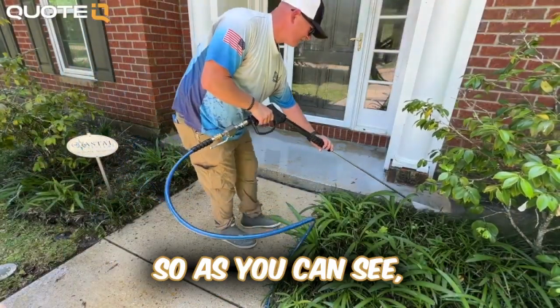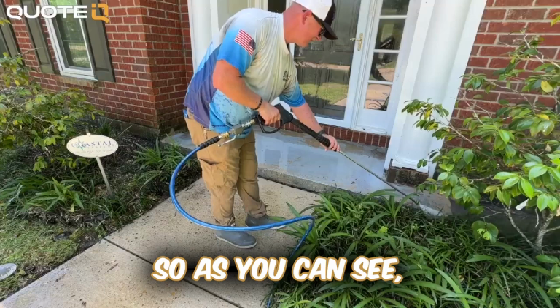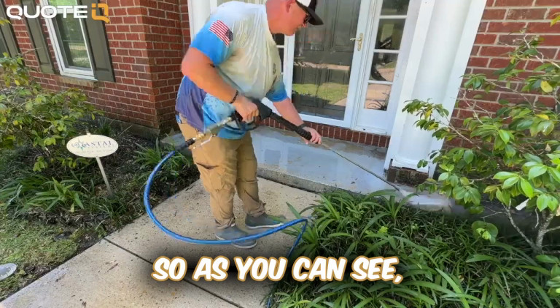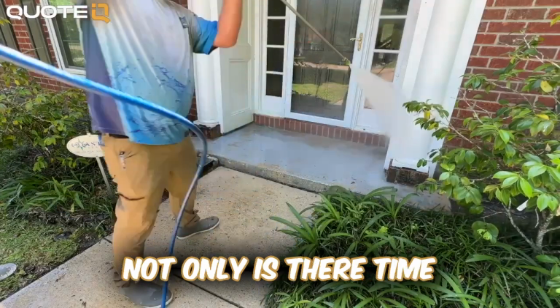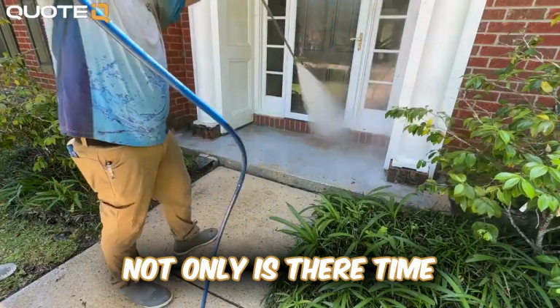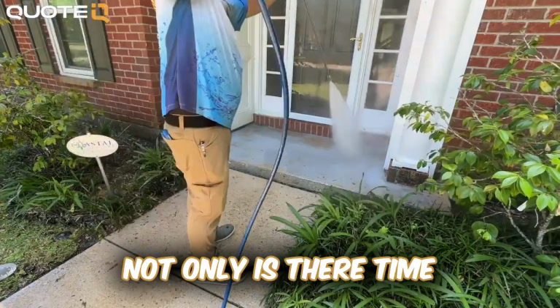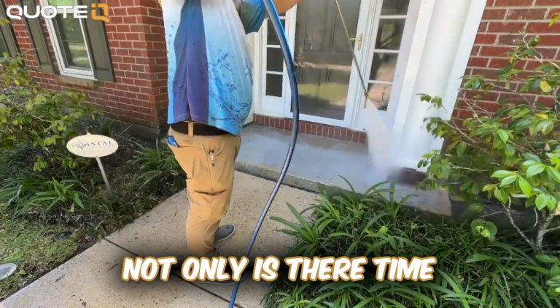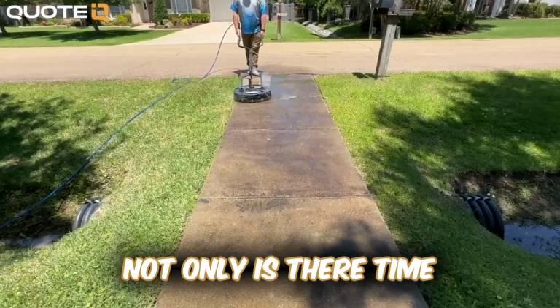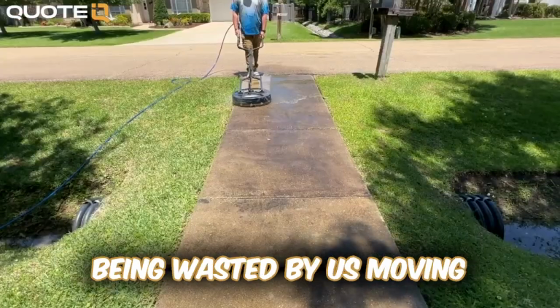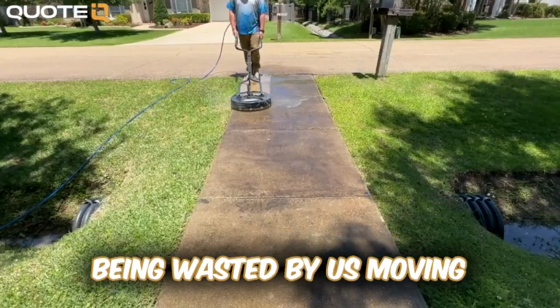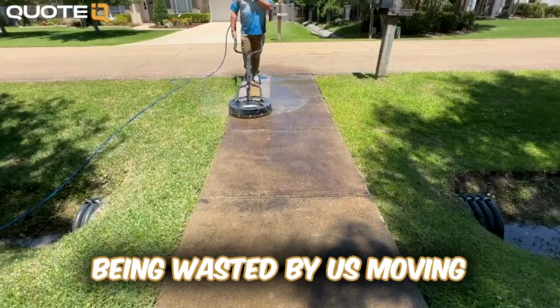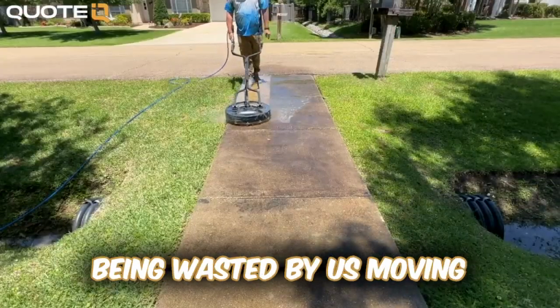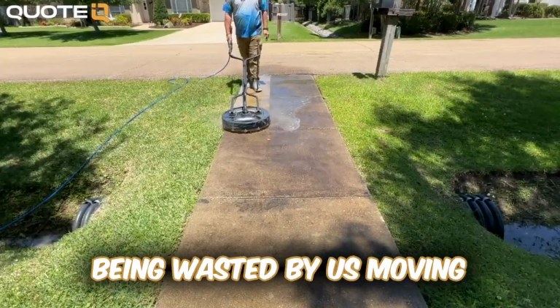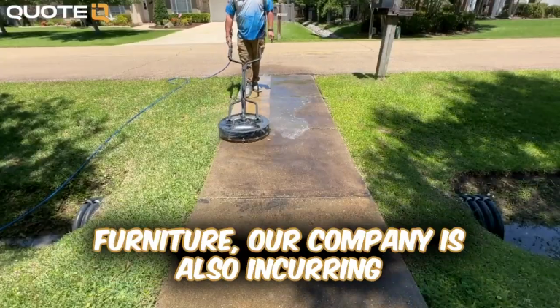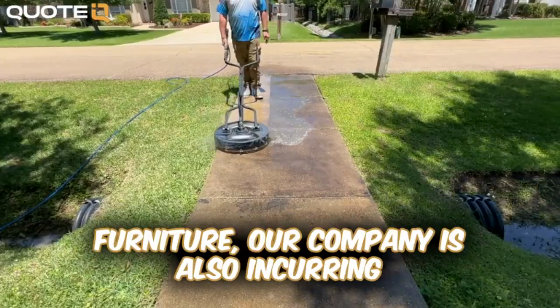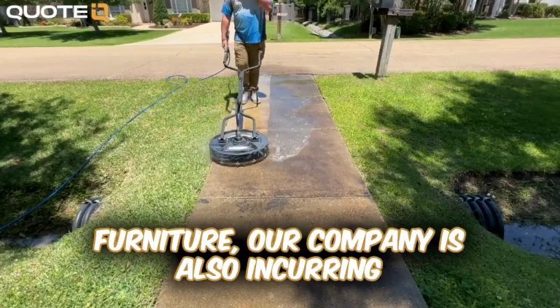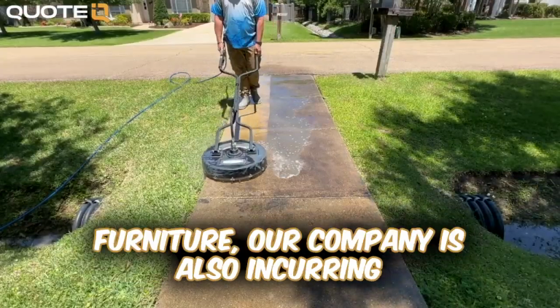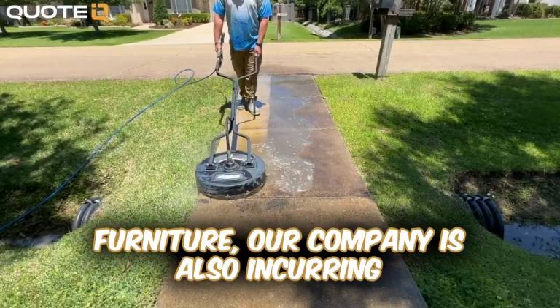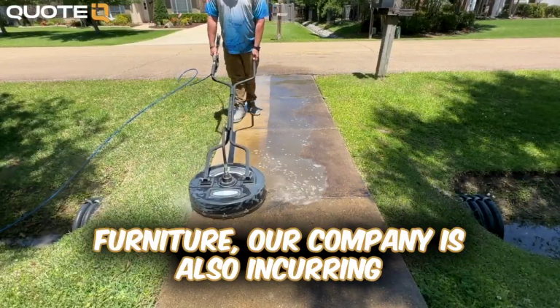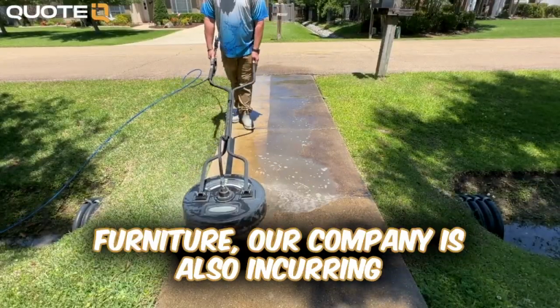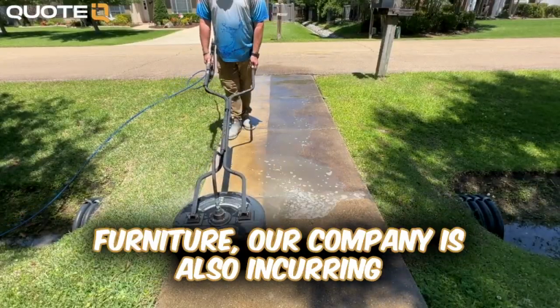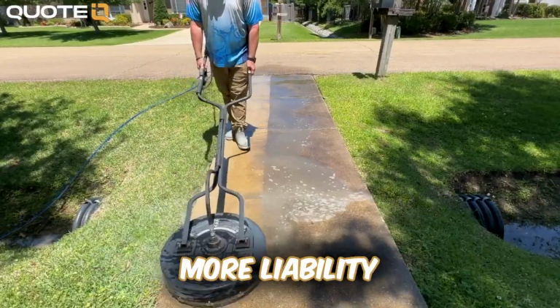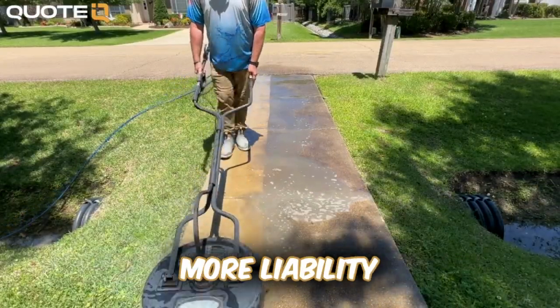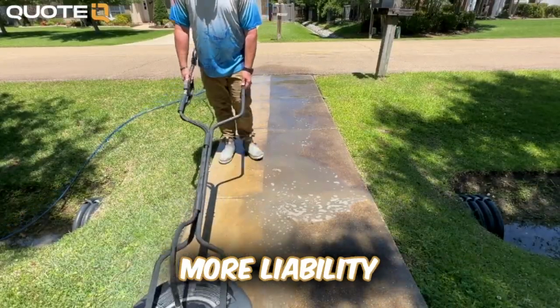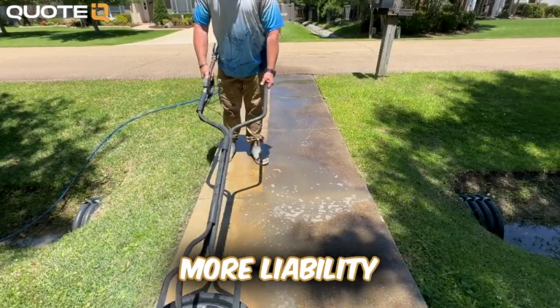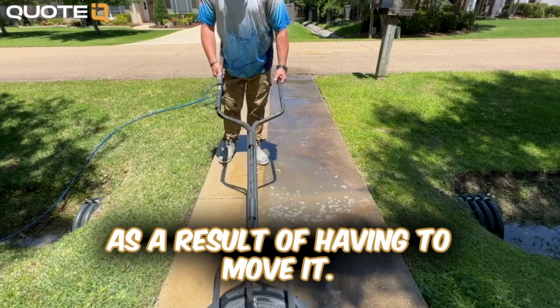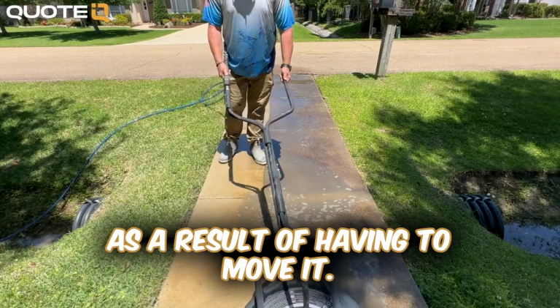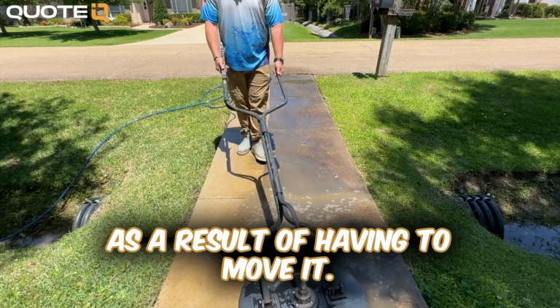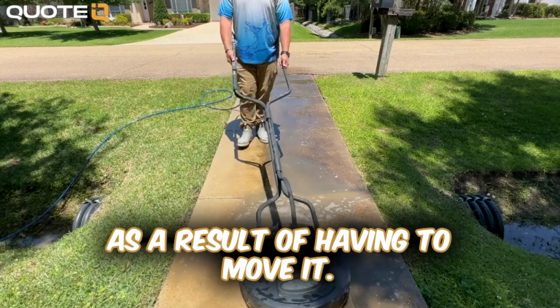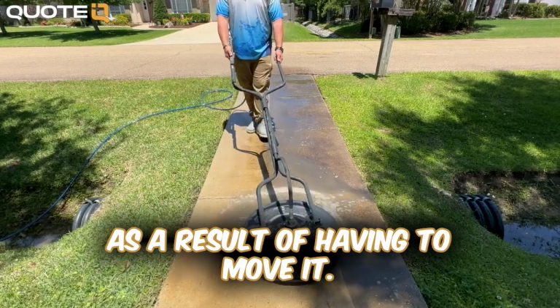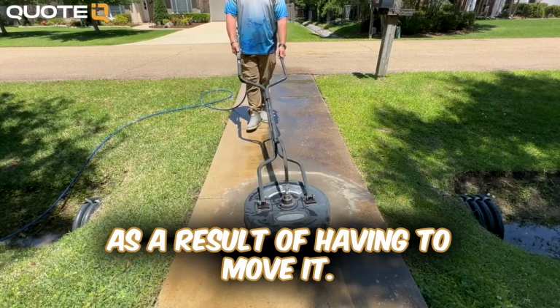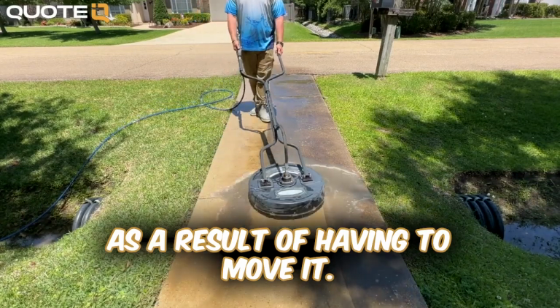As you can see, not only is there time being wasted by us moving furniture, our company is also incurring more liability as a result of having to move it.